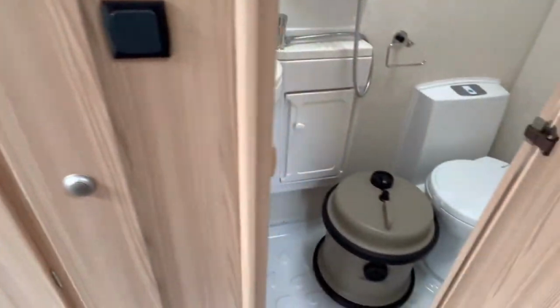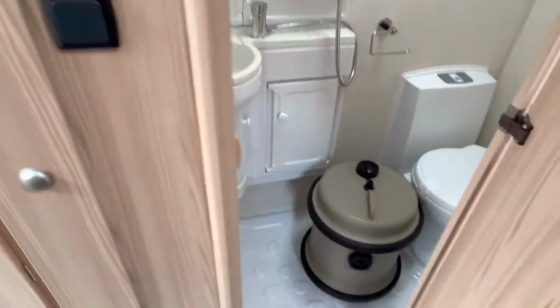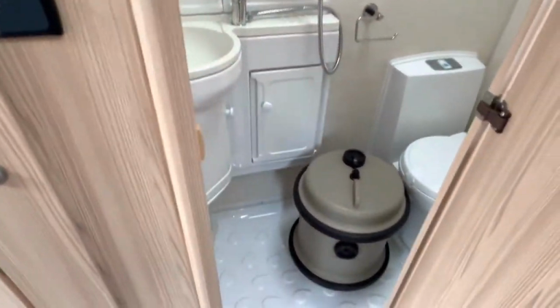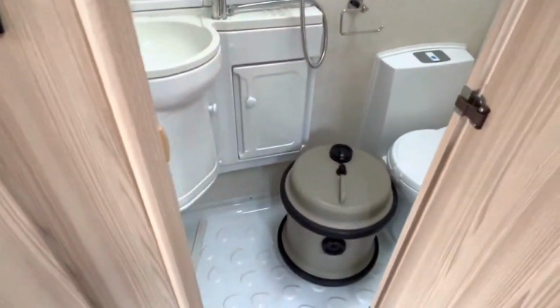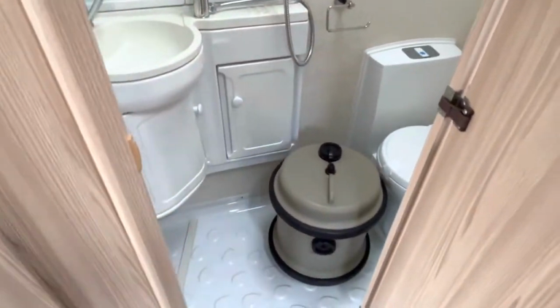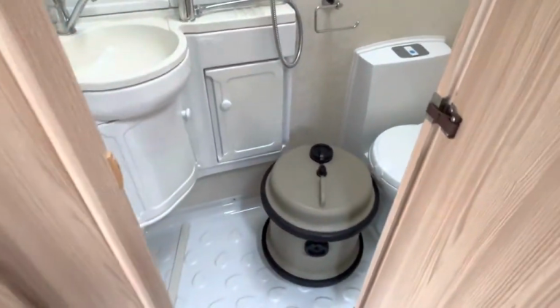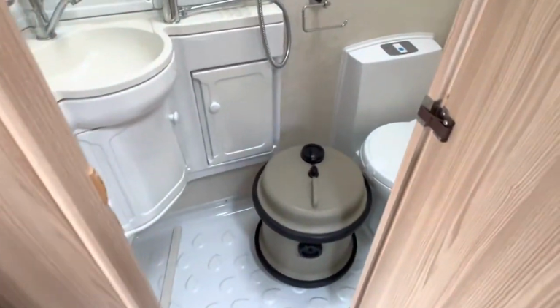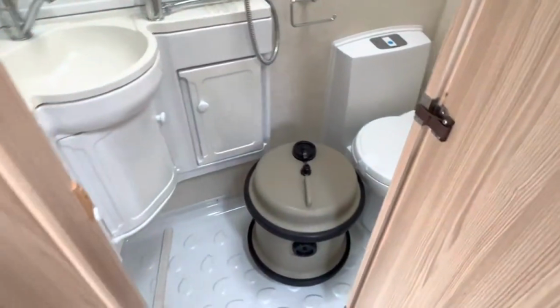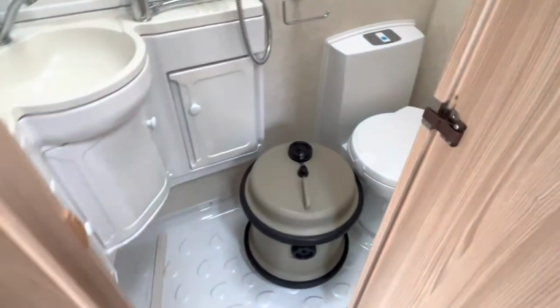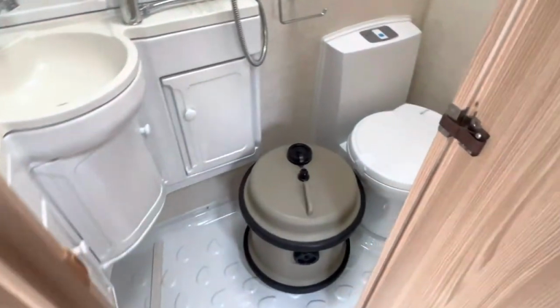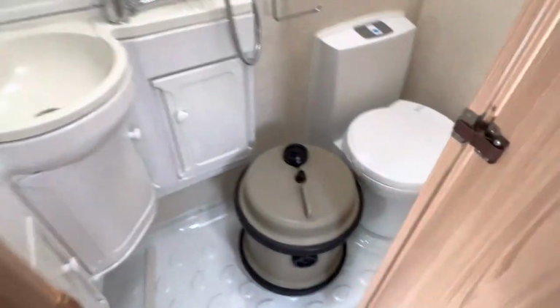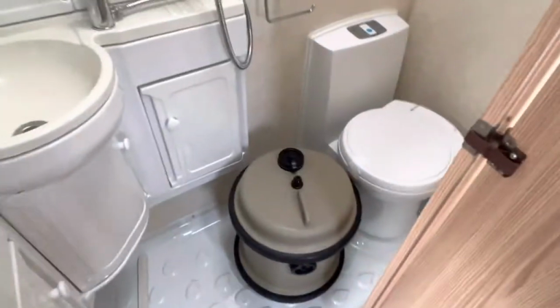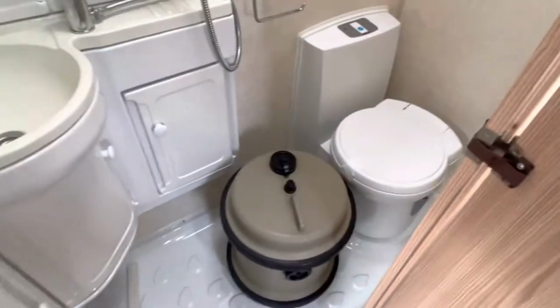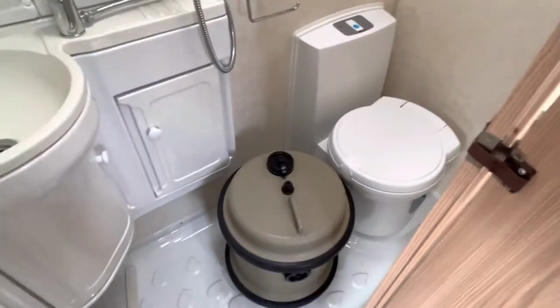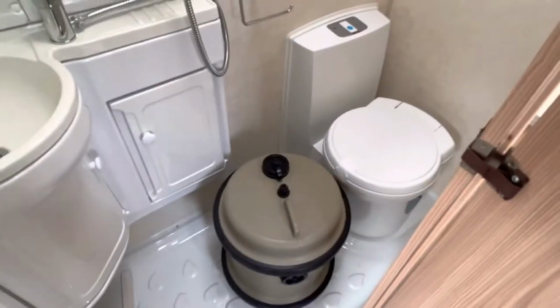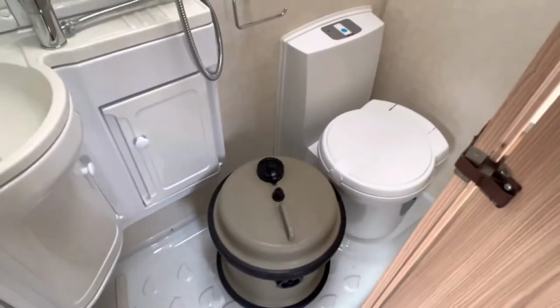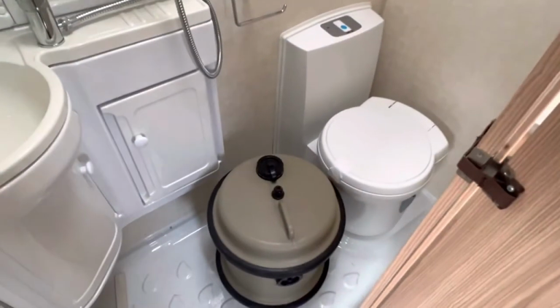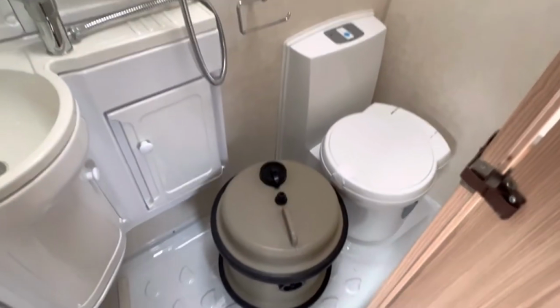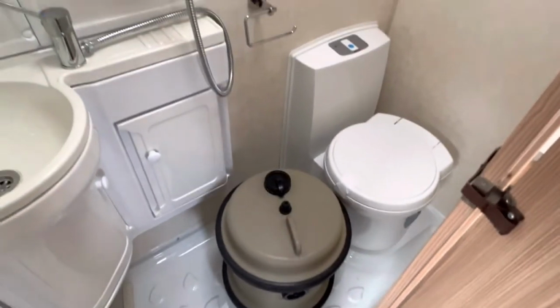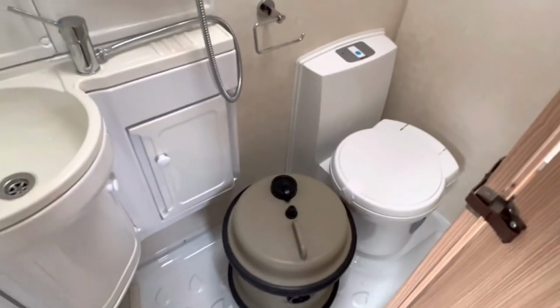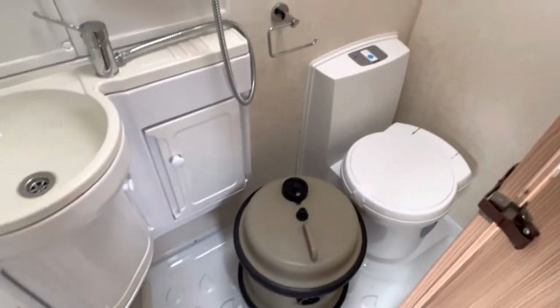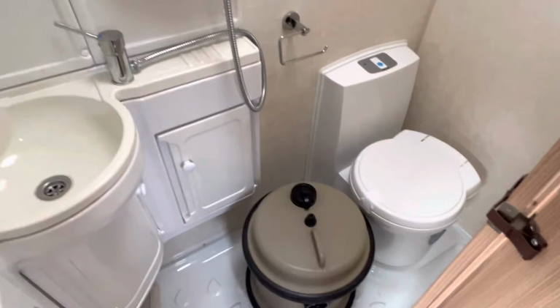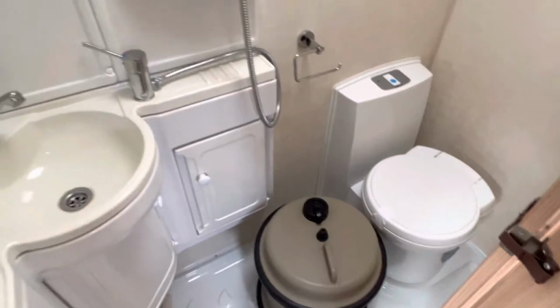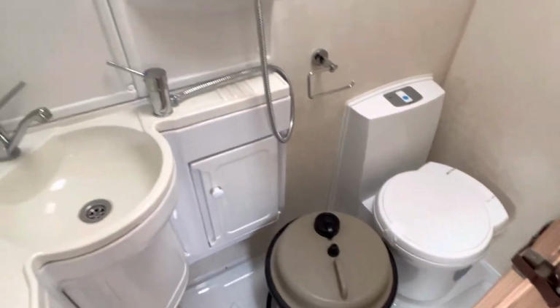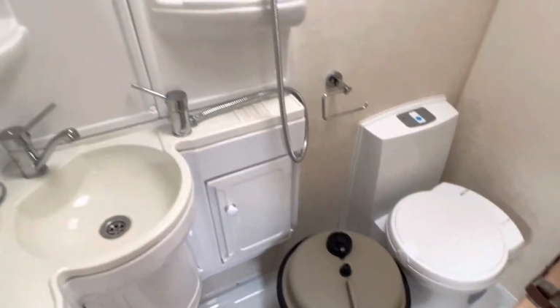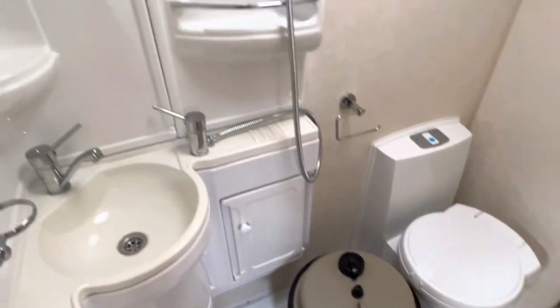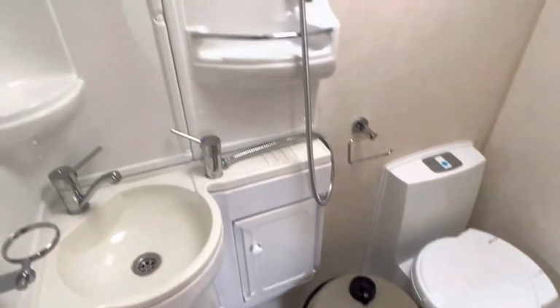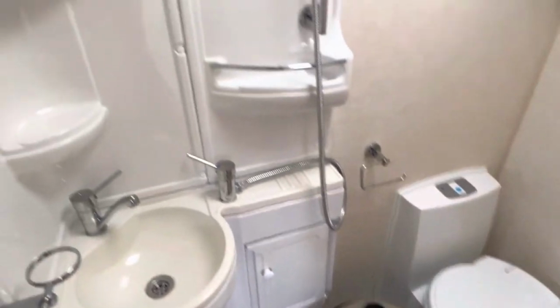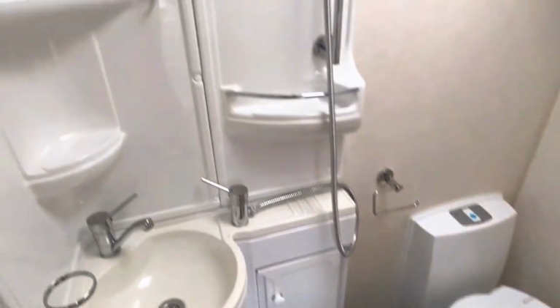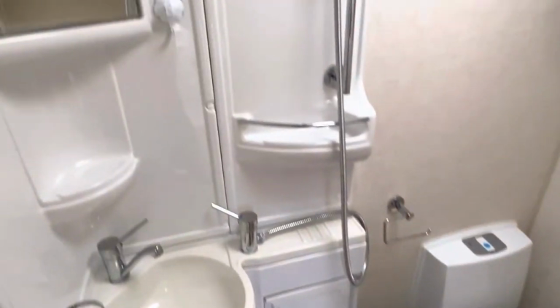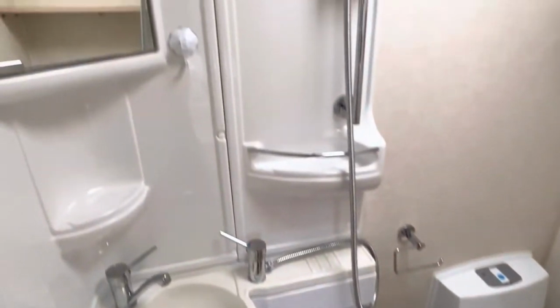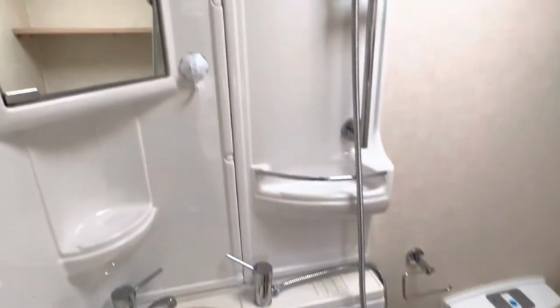Then you have a built-in shower and toilet — a wet room as they like to call it.